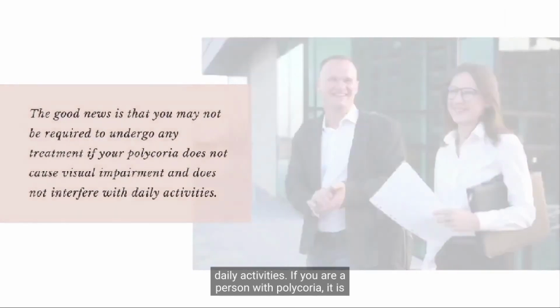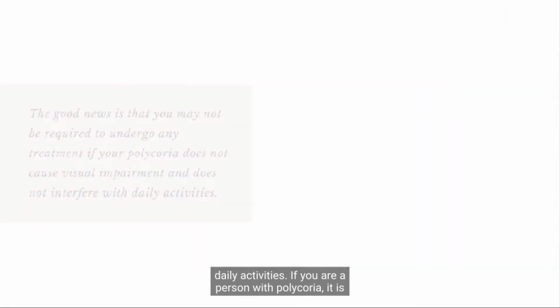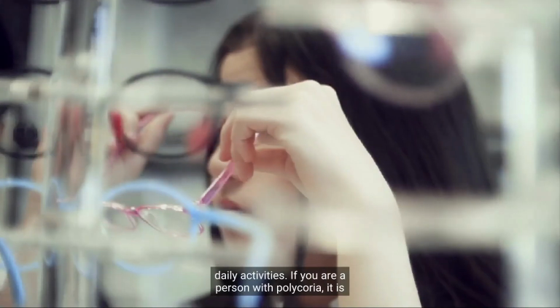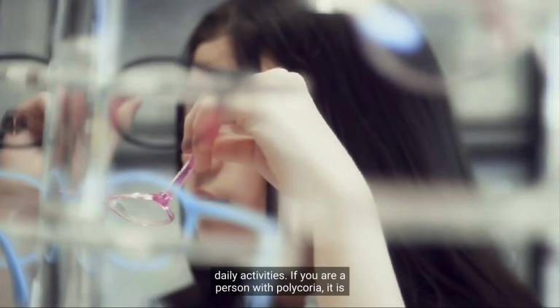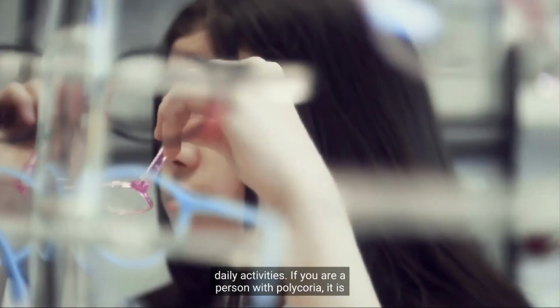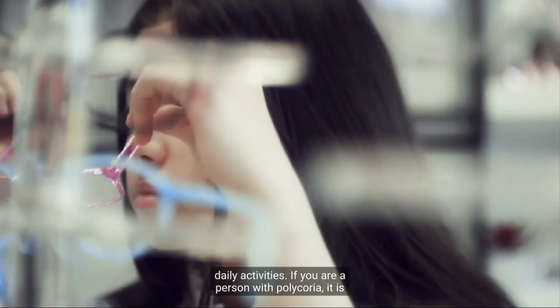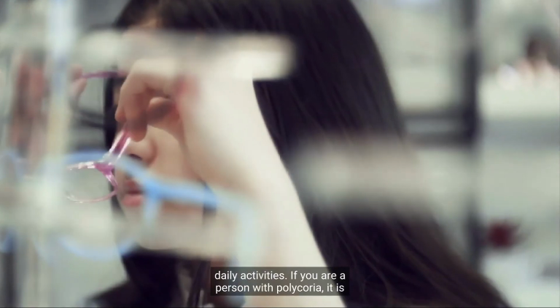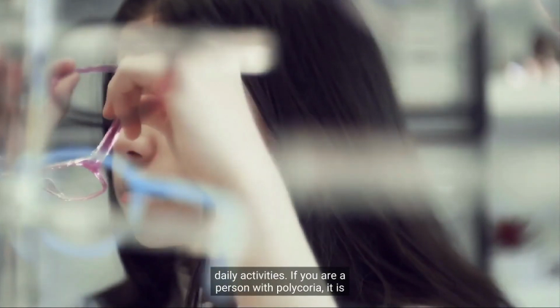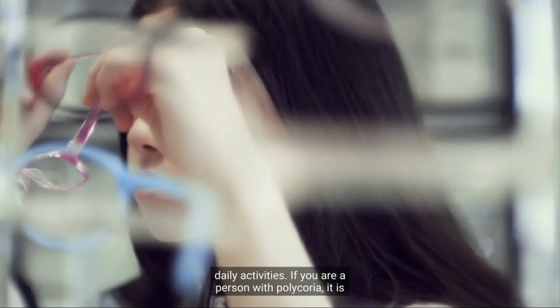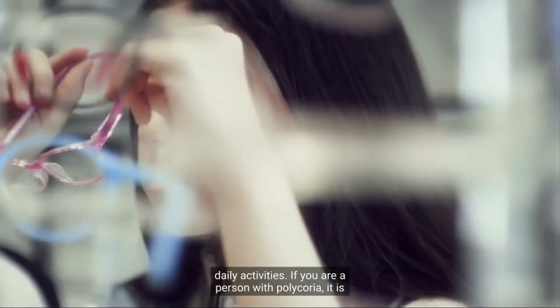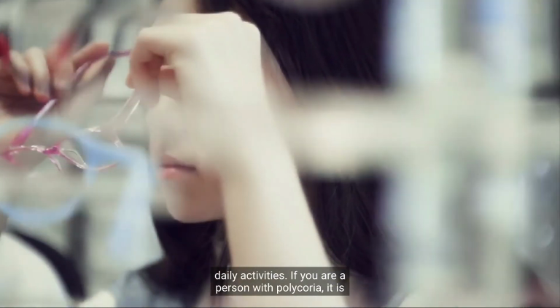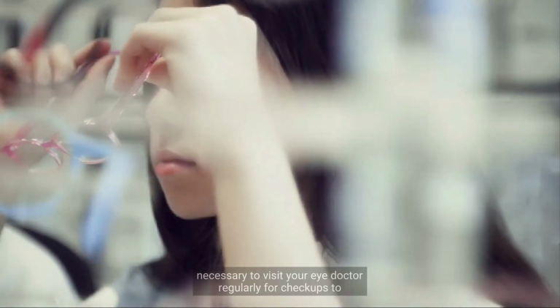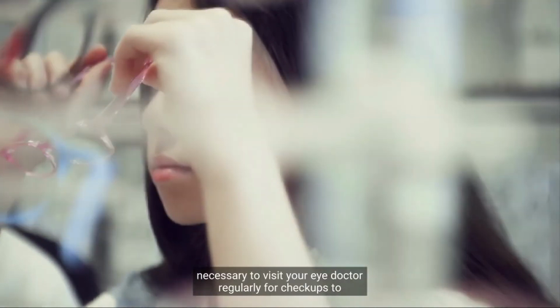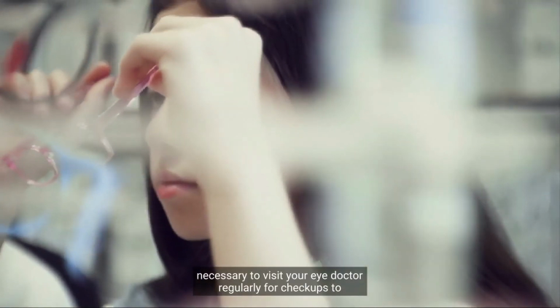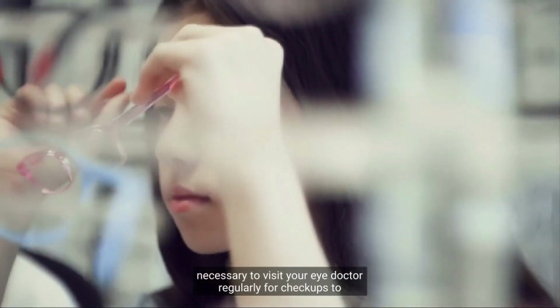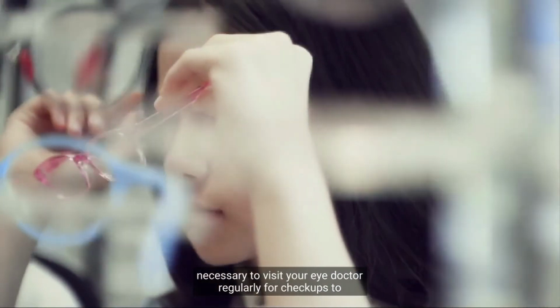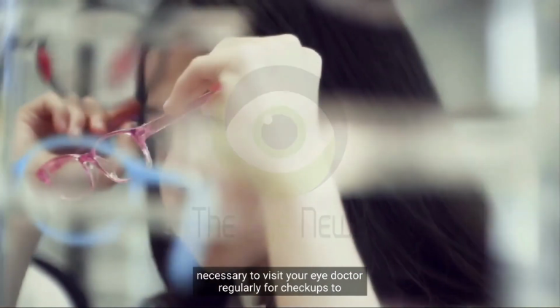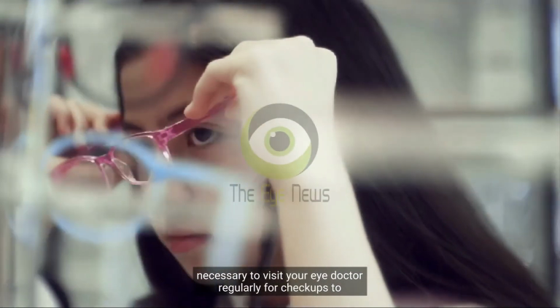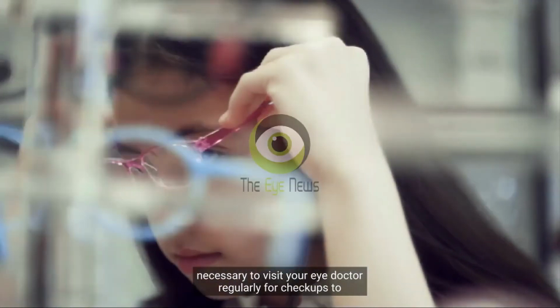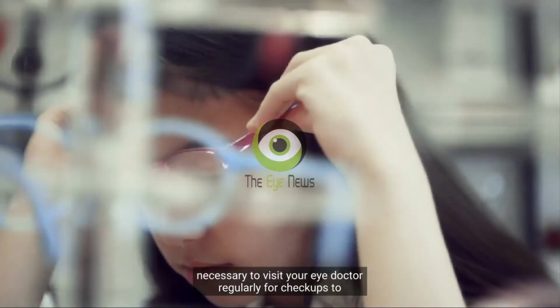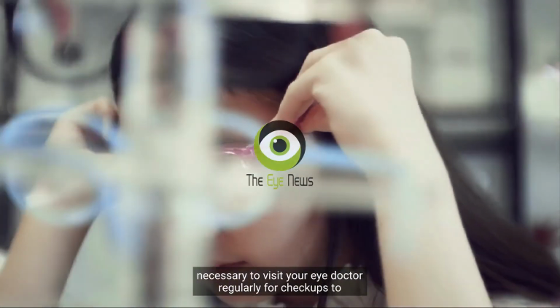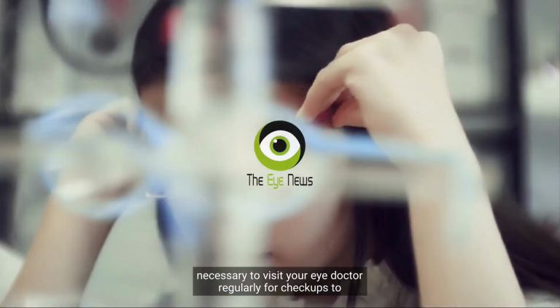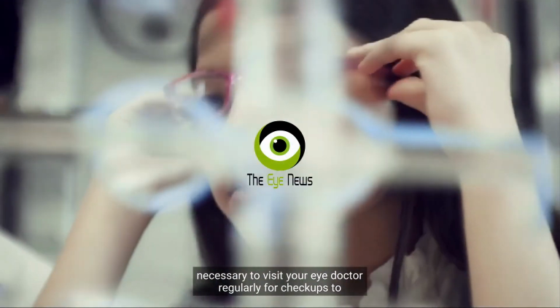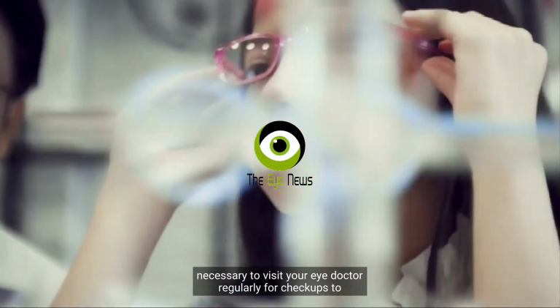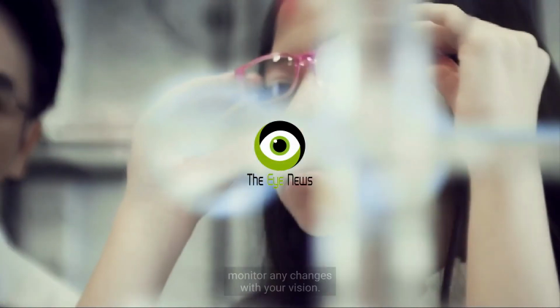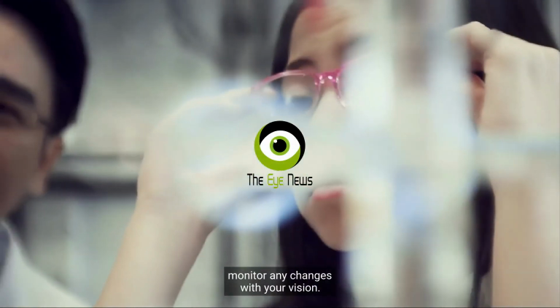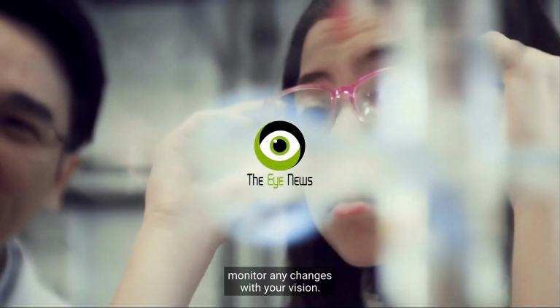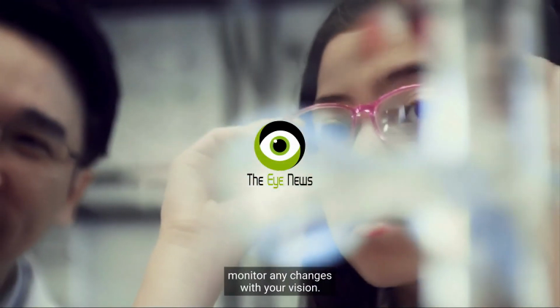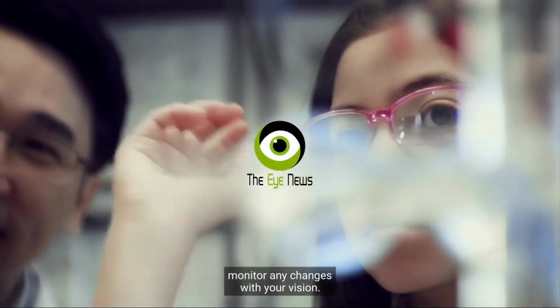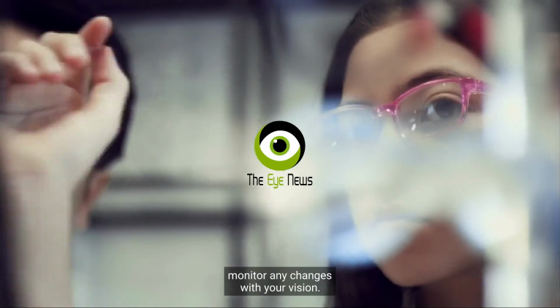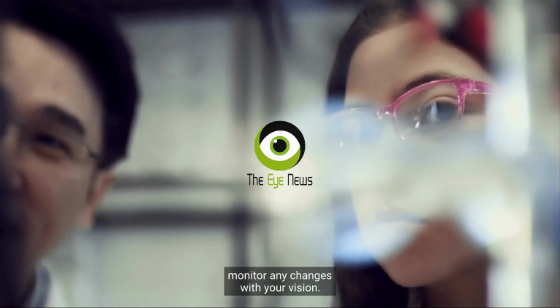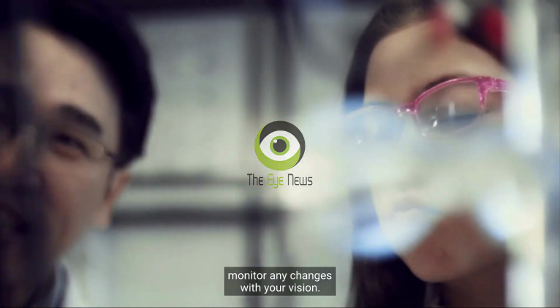If you are a person with polychorea, it is necessary to visit your eye doctor regularly for eye checkups to monitor any changes with your vision.